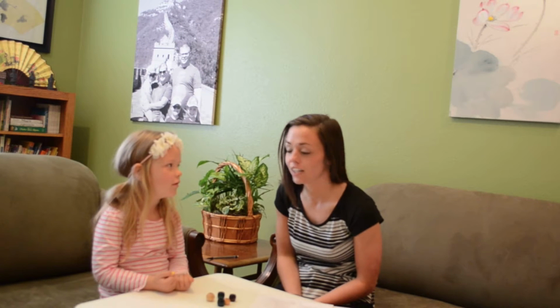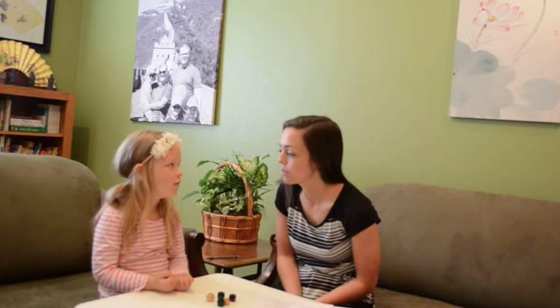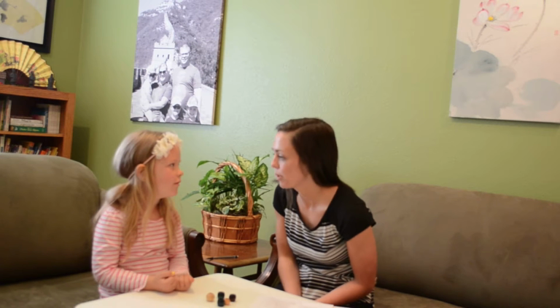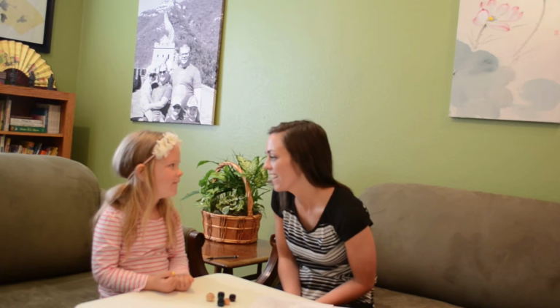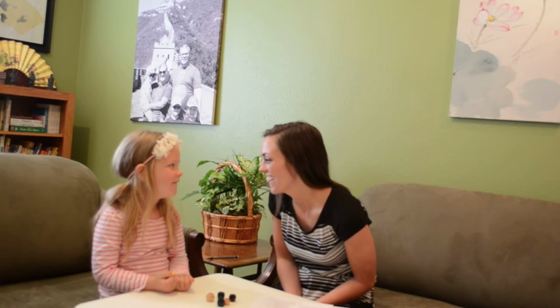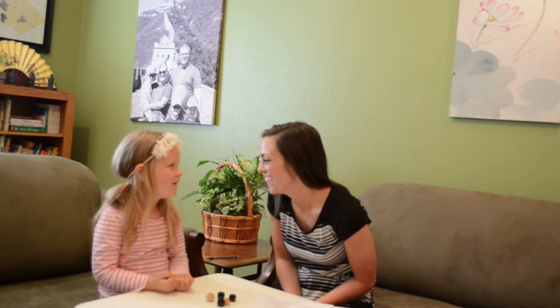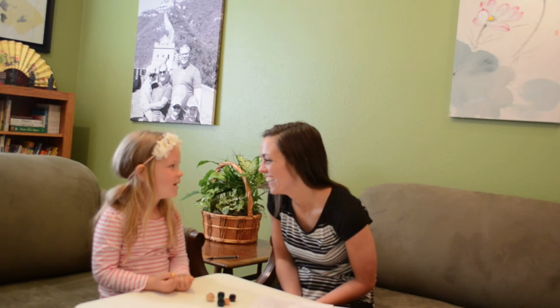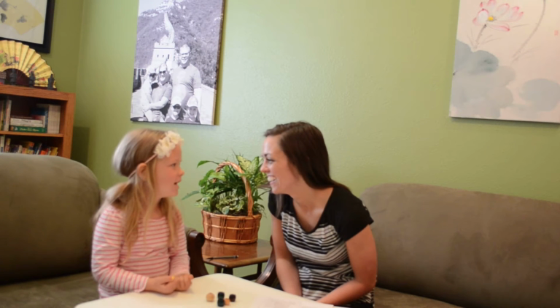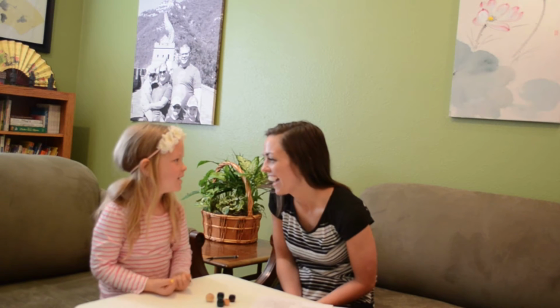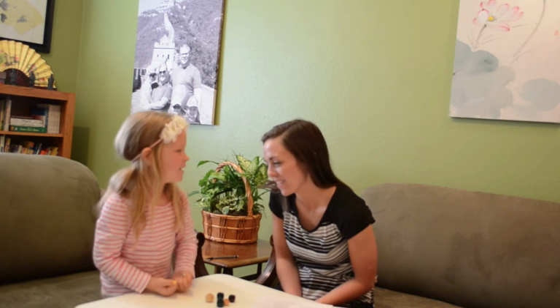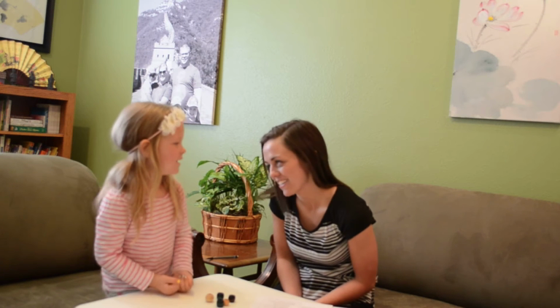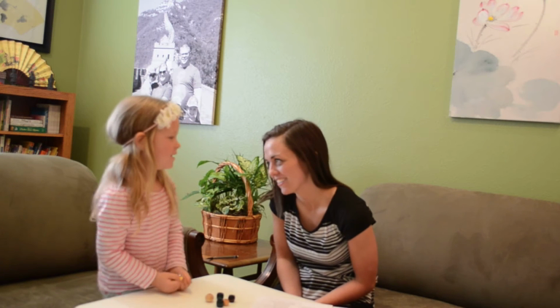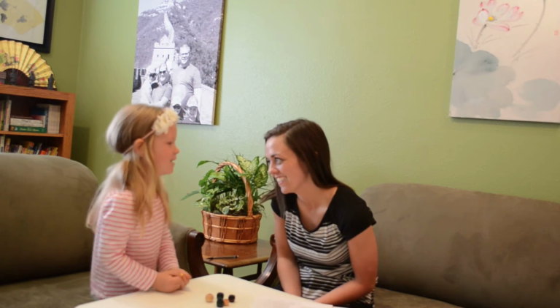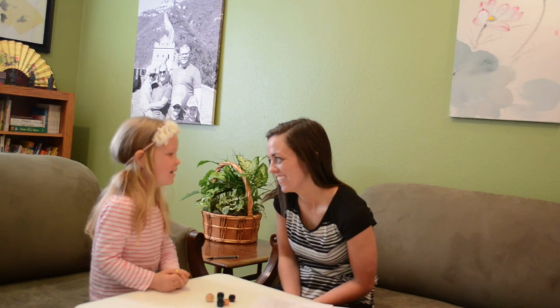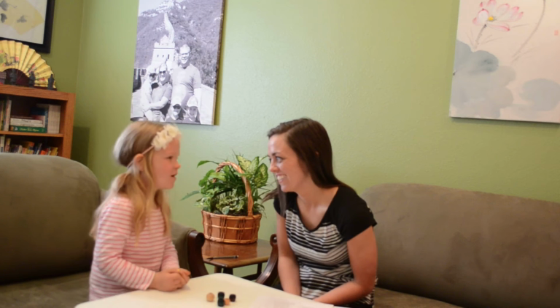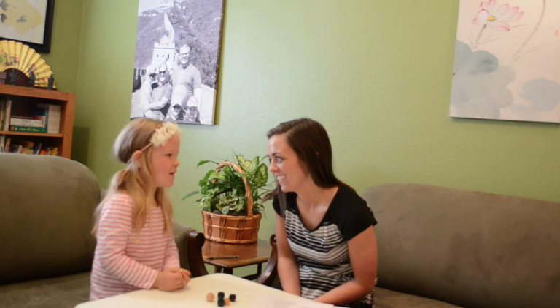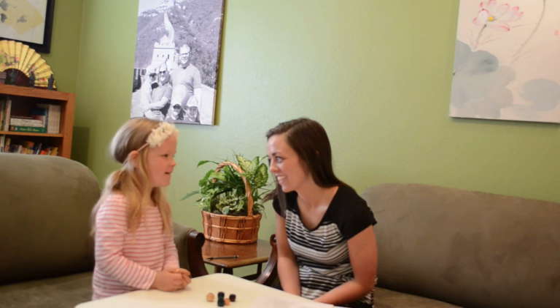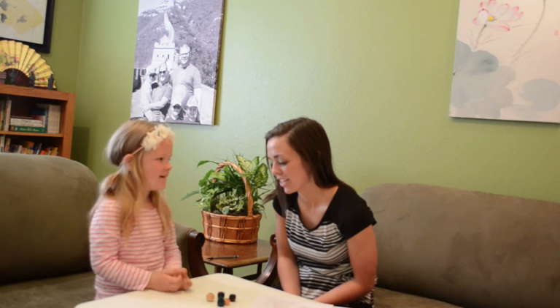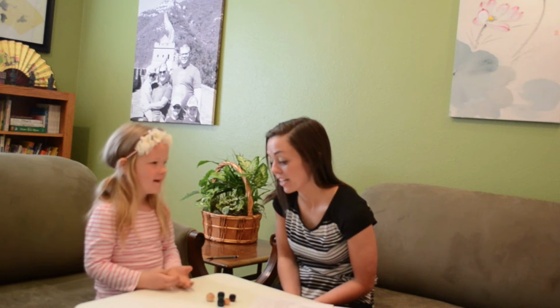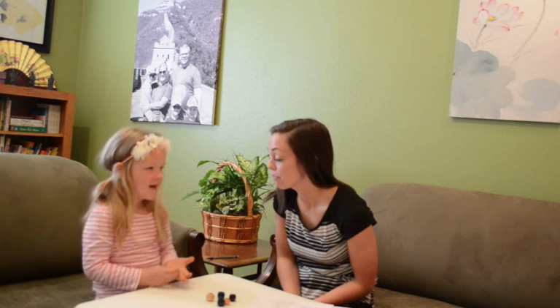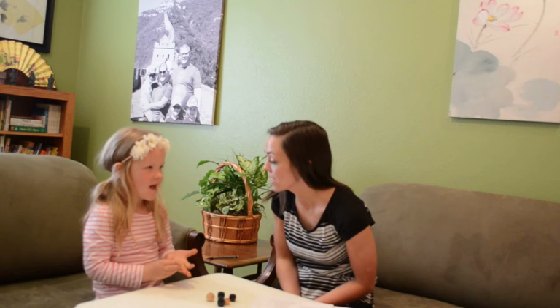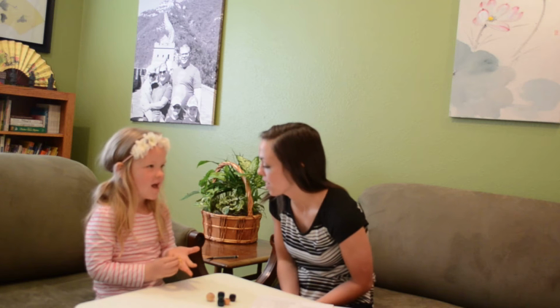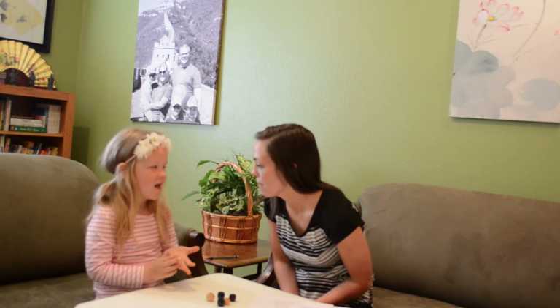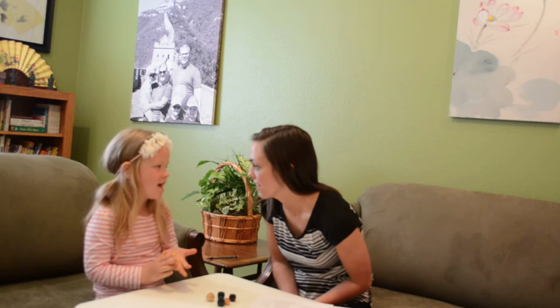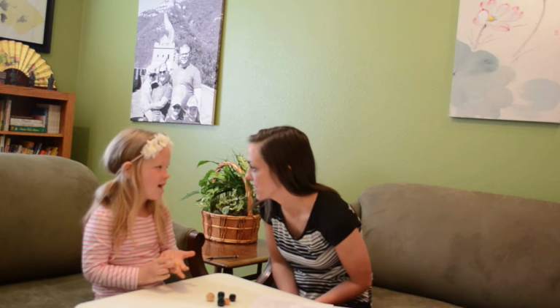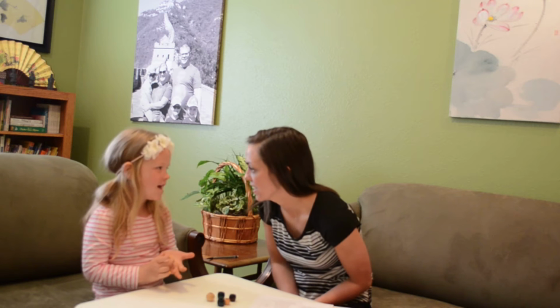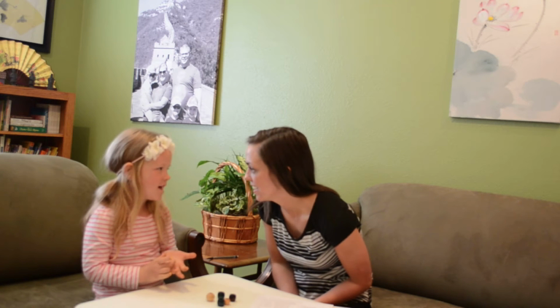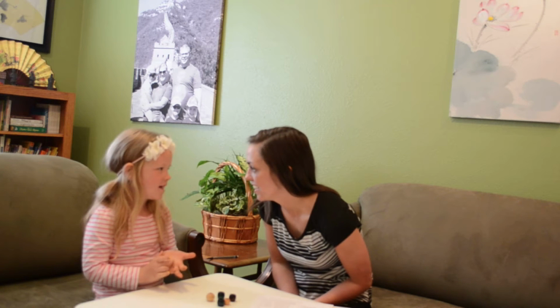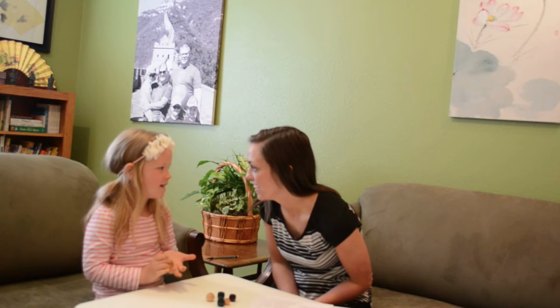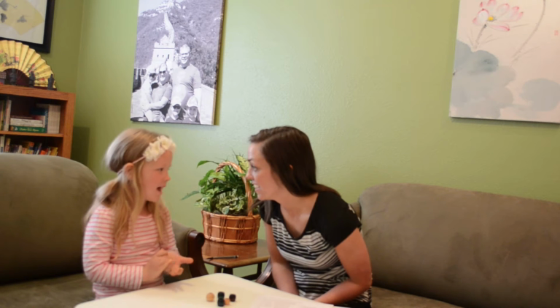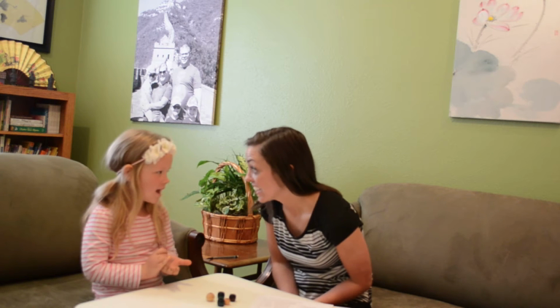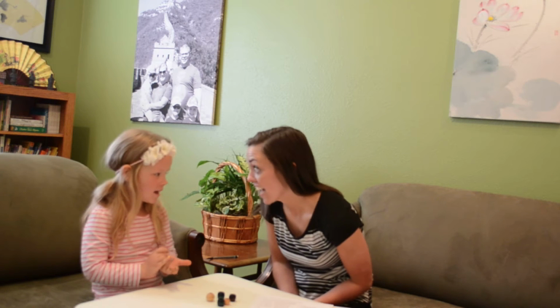Good morning. How are you? Good. Are you ready to start our math lesson? Yeah.